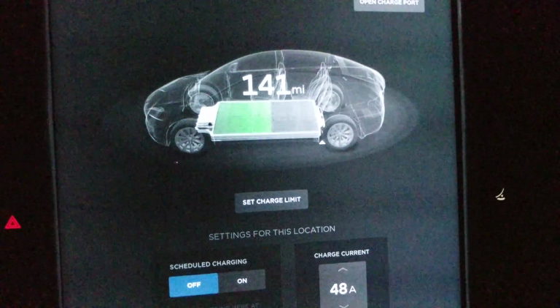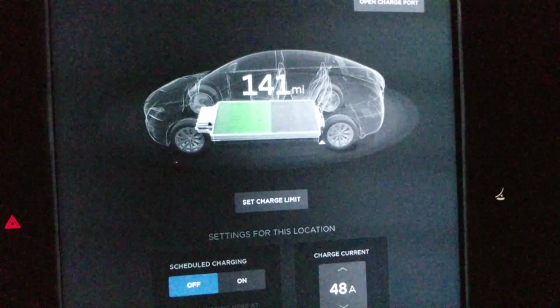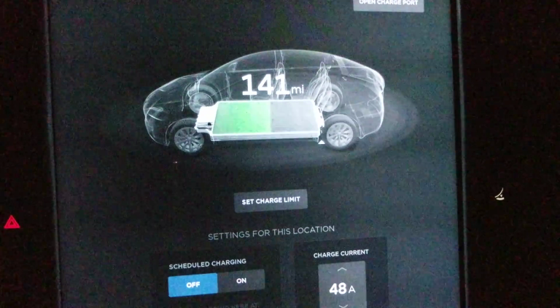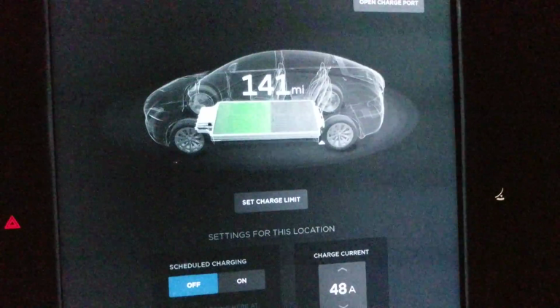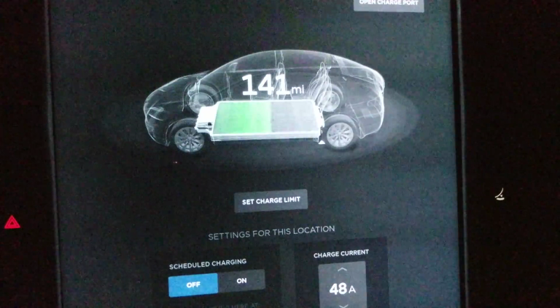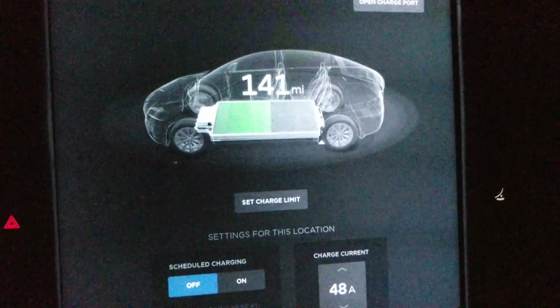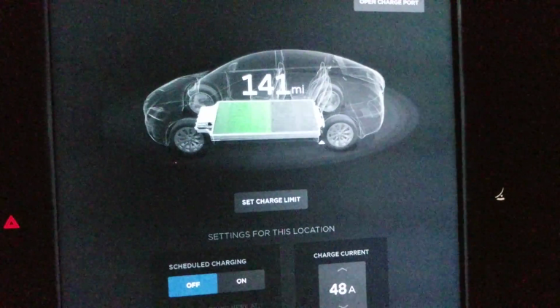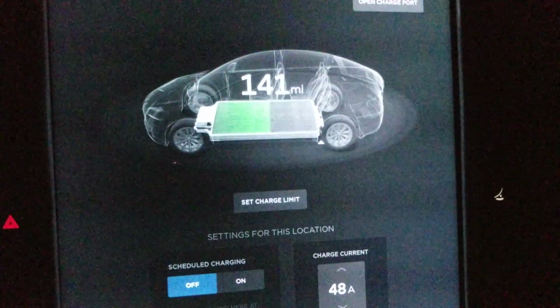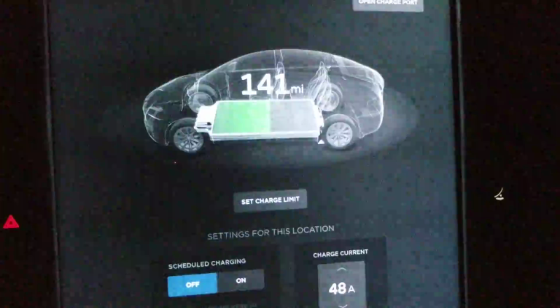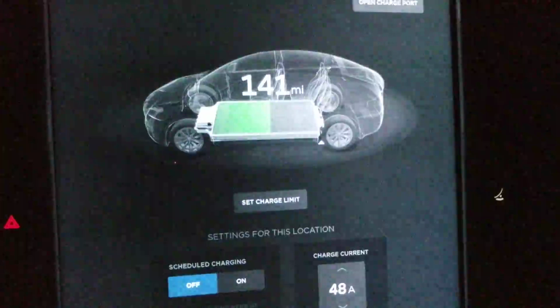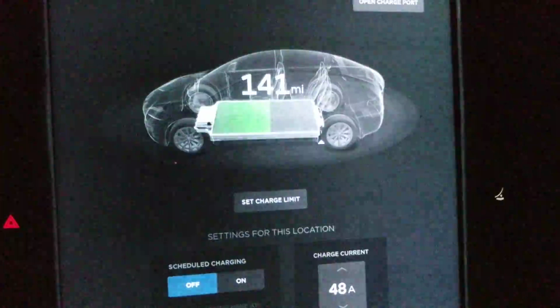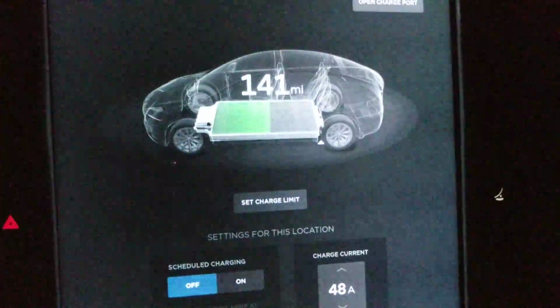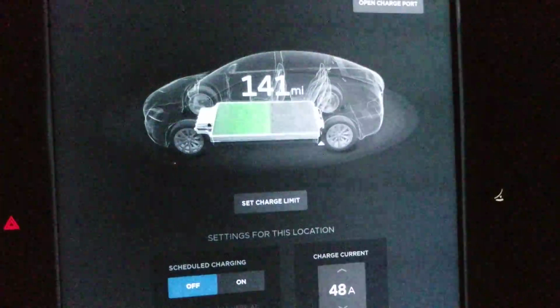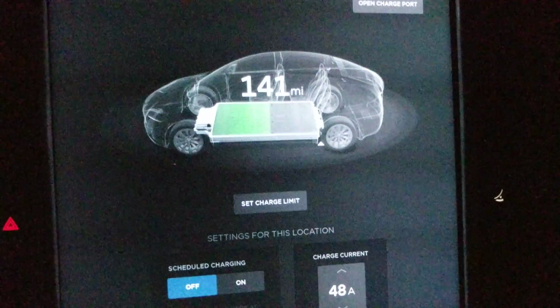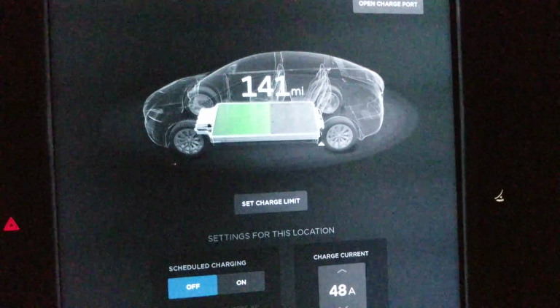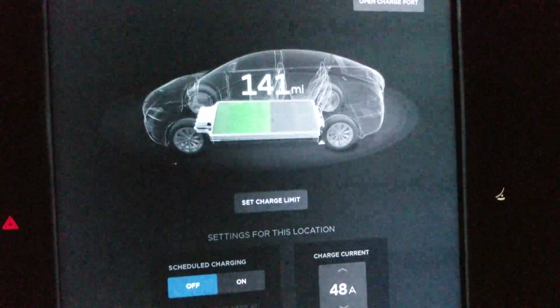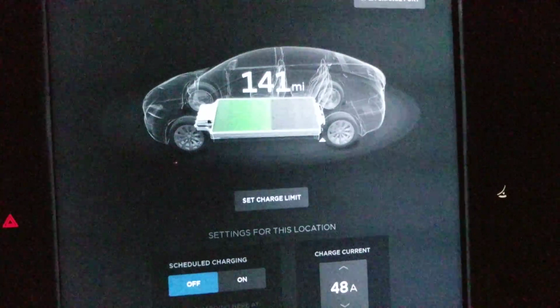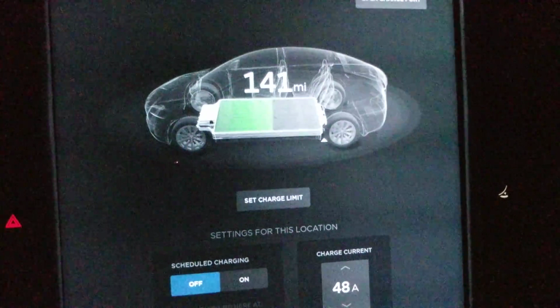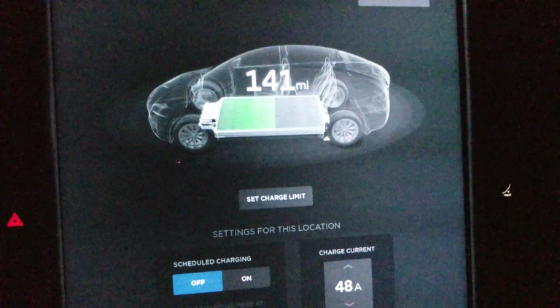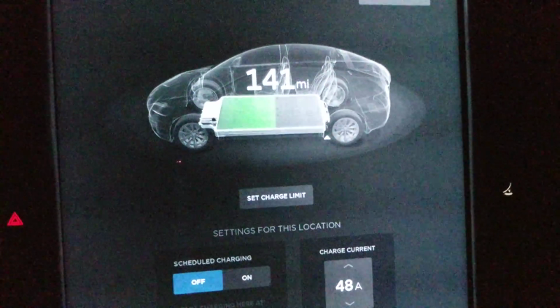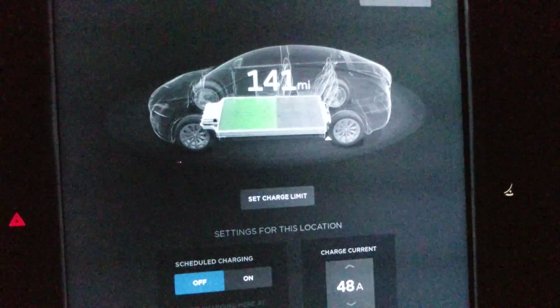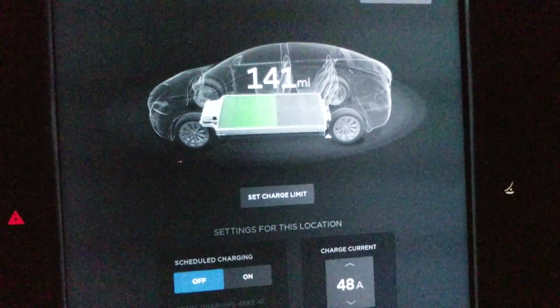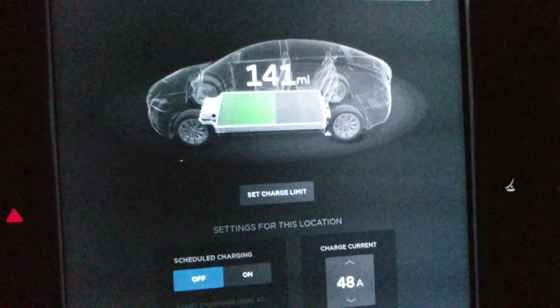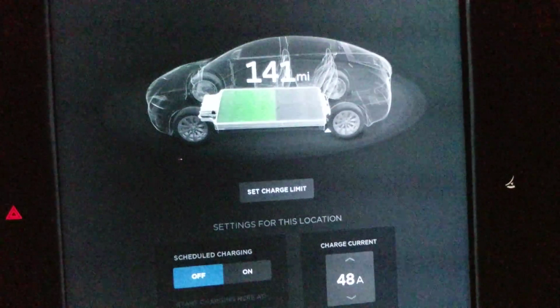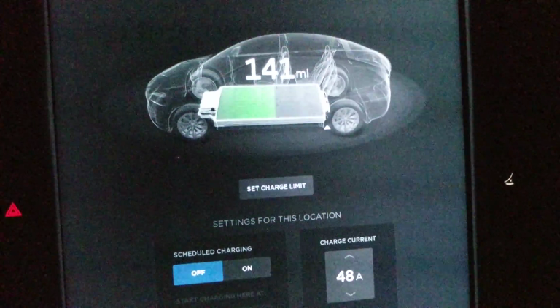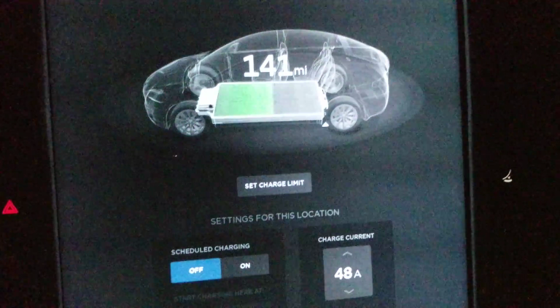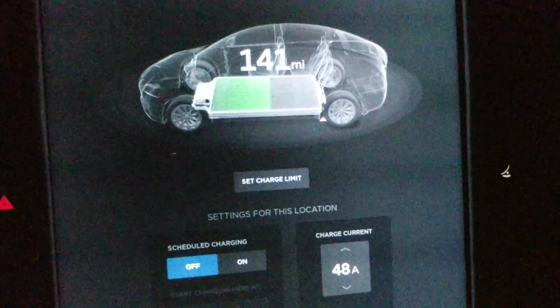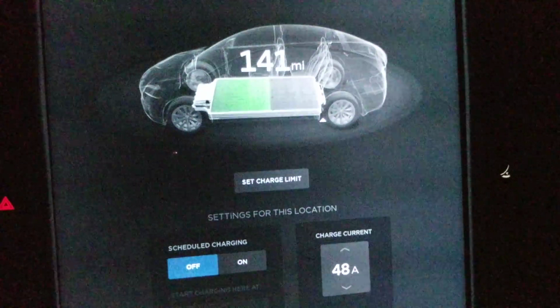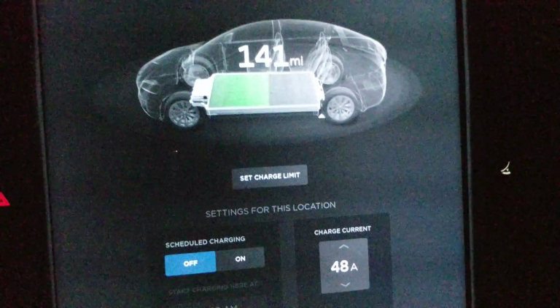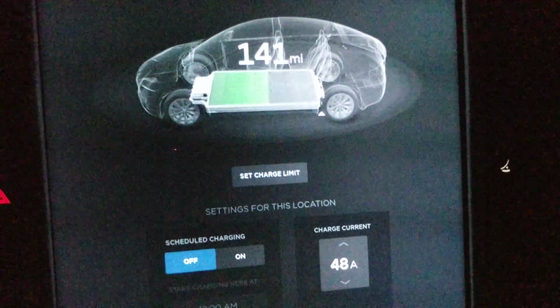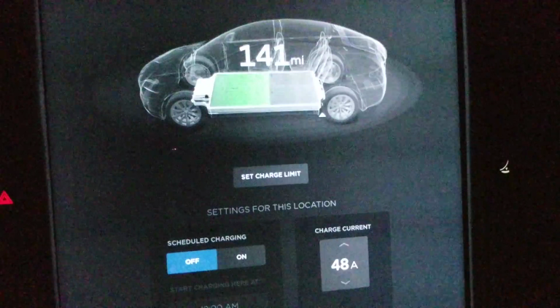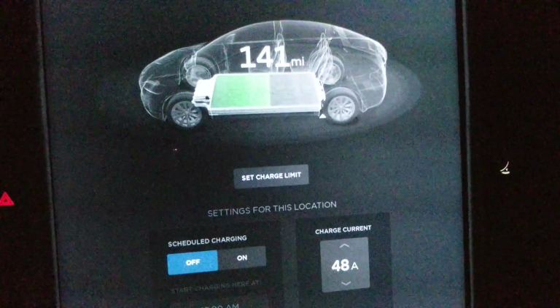Those are some good techniques to determine how much, percentage-wise, to charge your battery. It just depends on what you're doing.